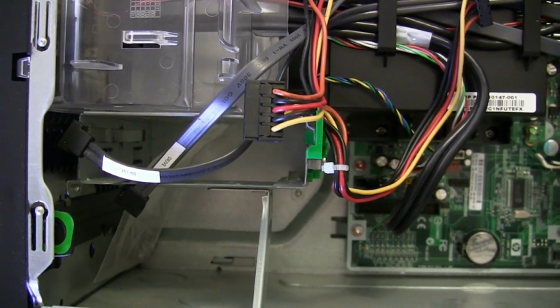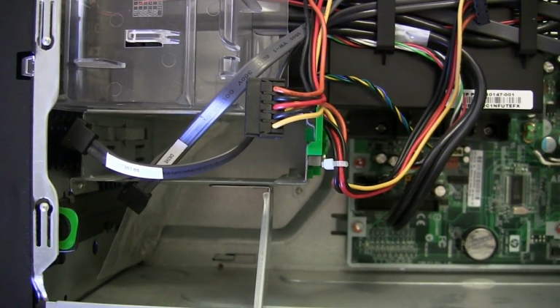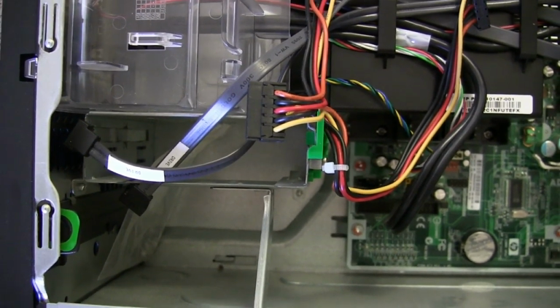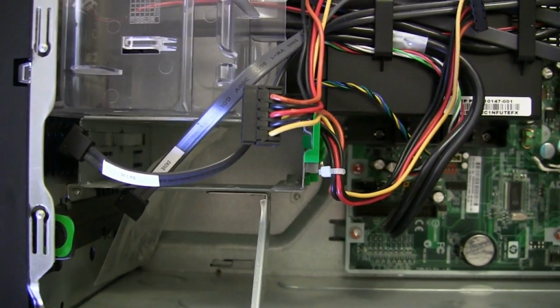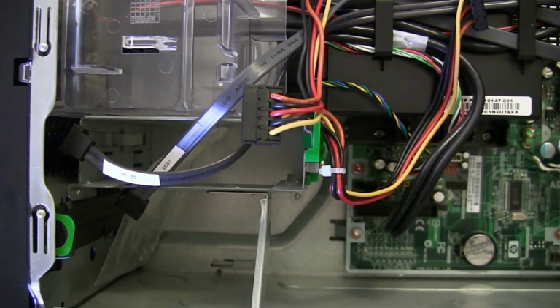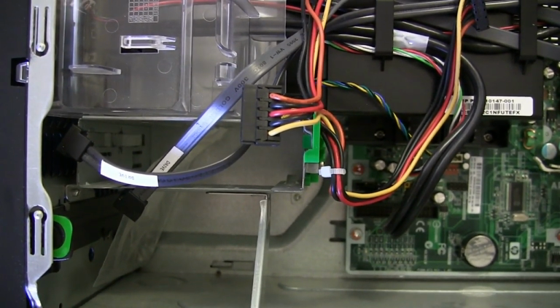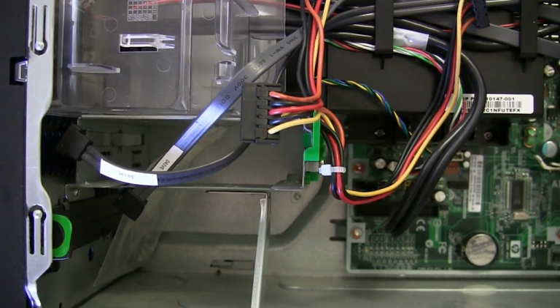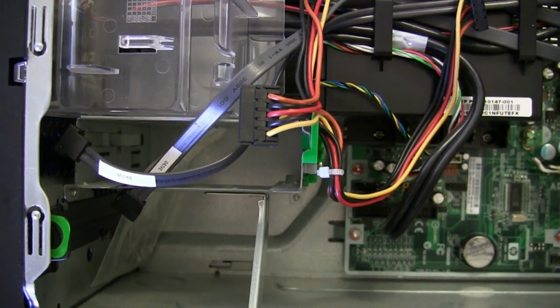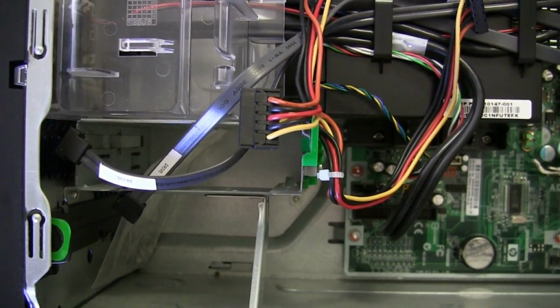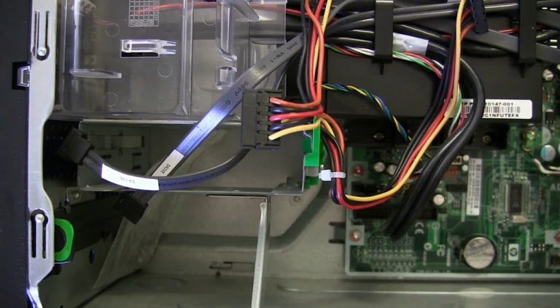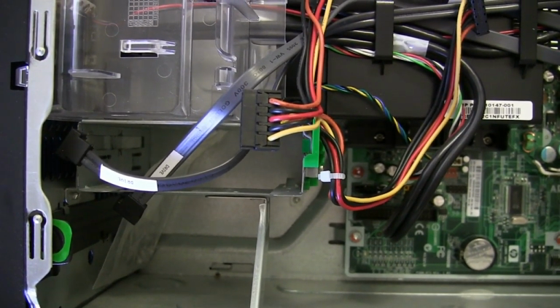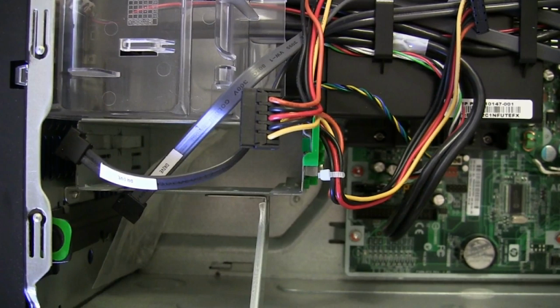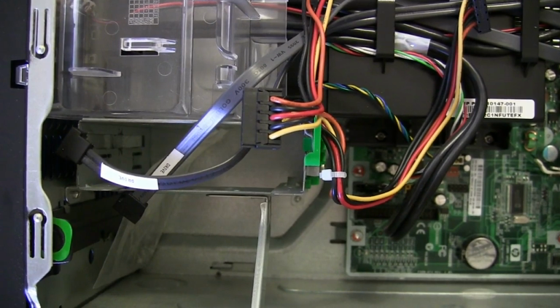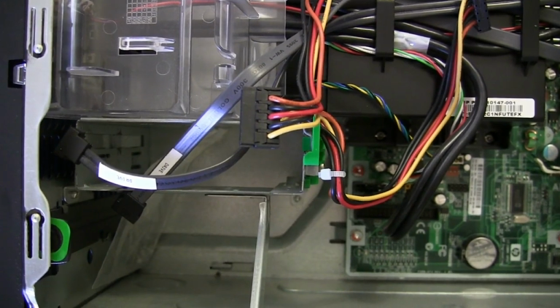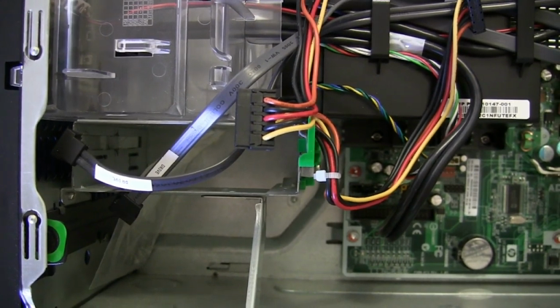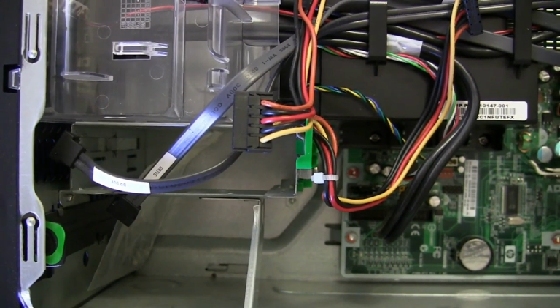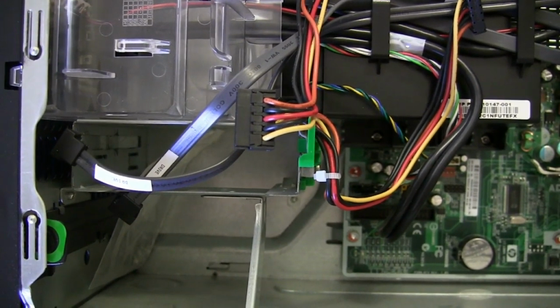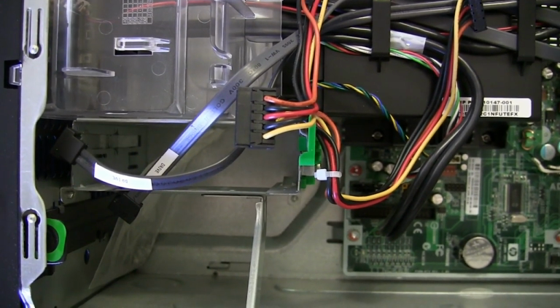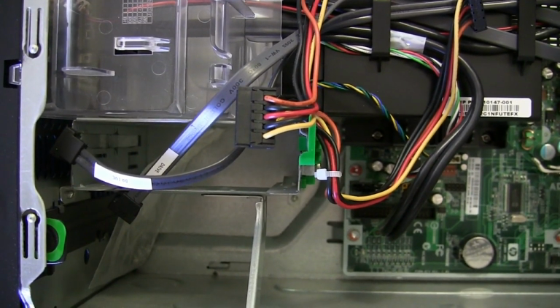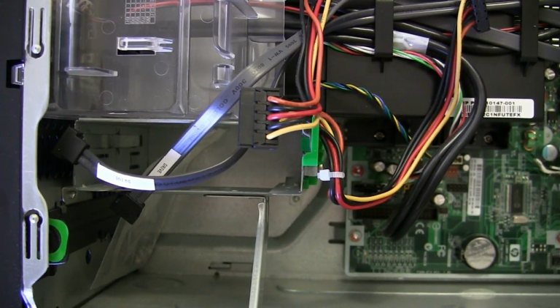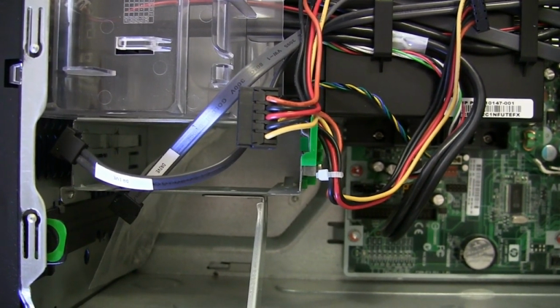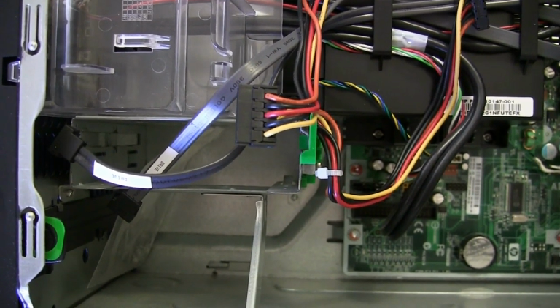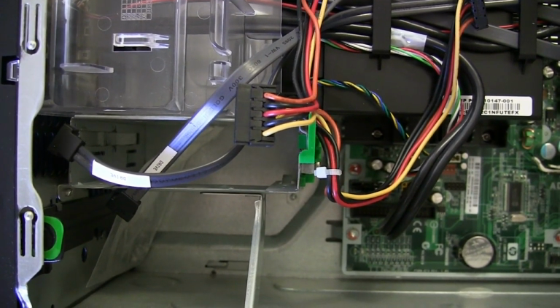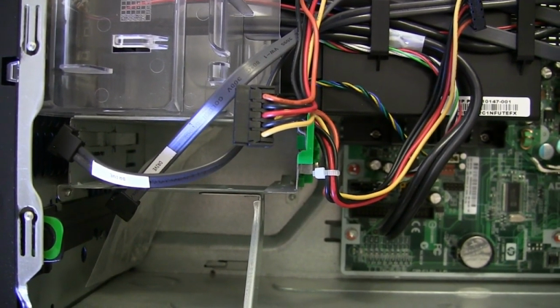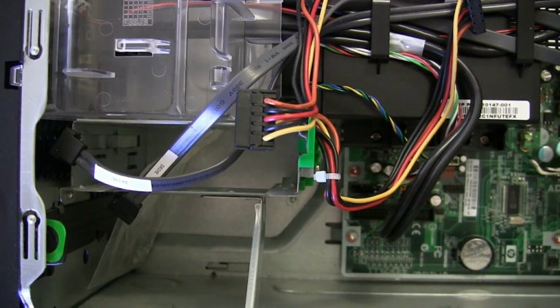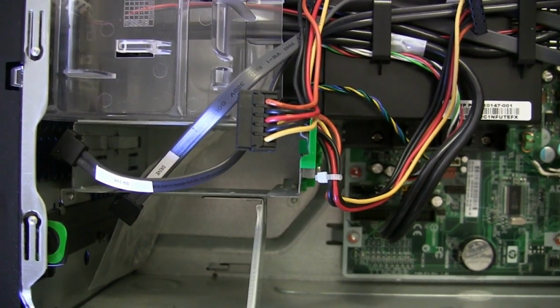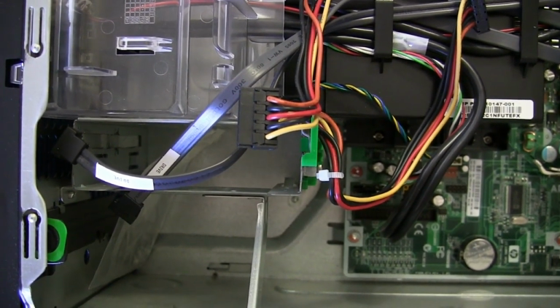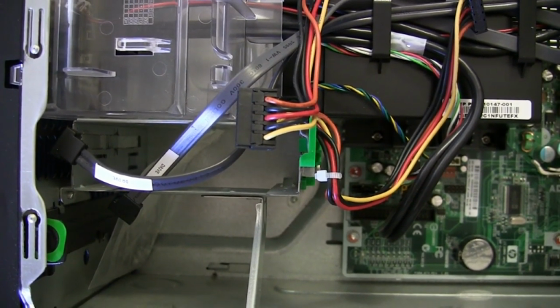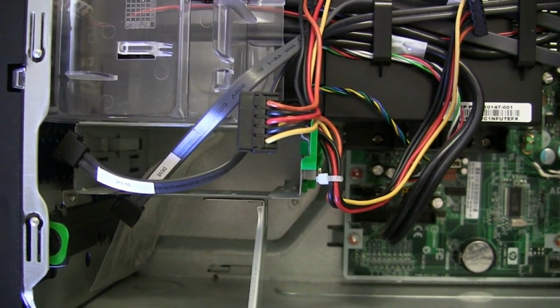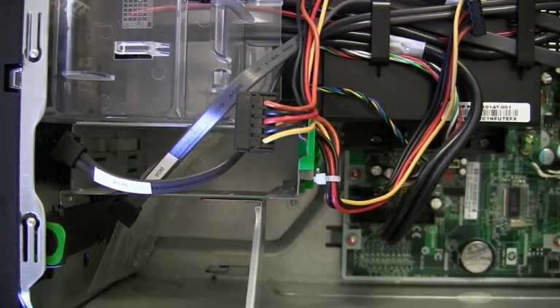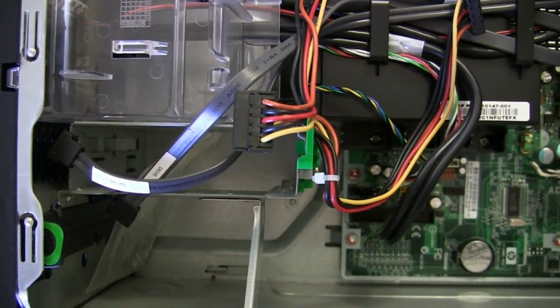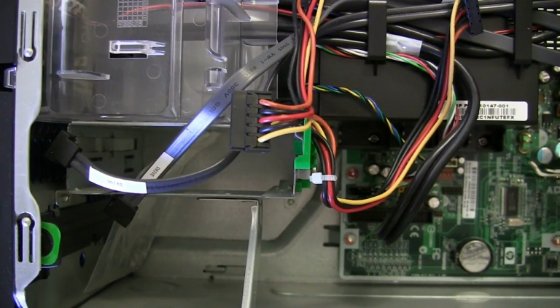As a second hard drive, knock yourself out — buy a 4TB or buy a 6TB hard drive.